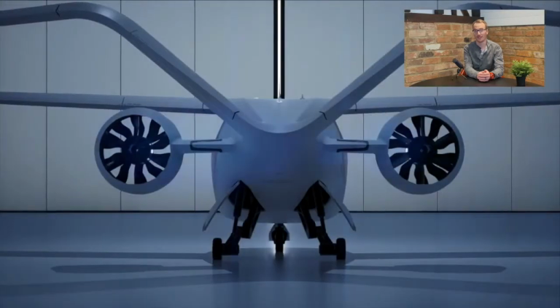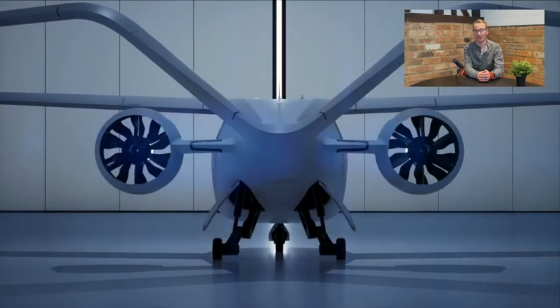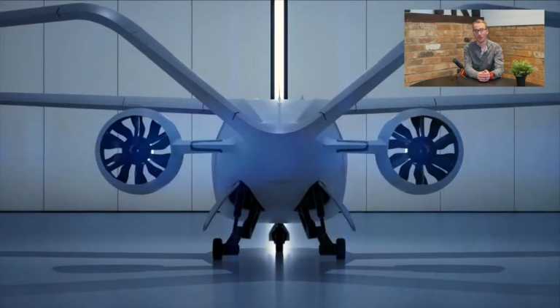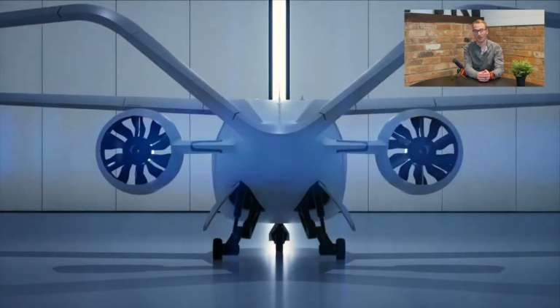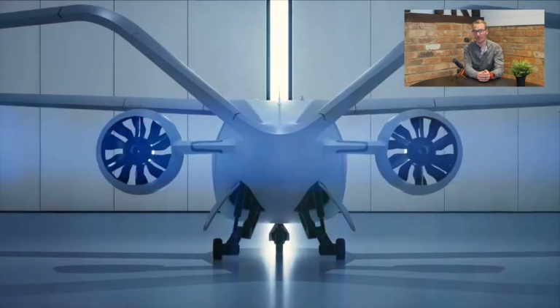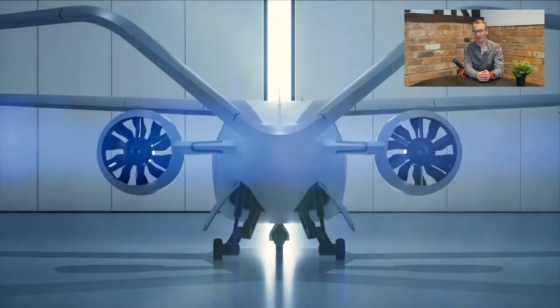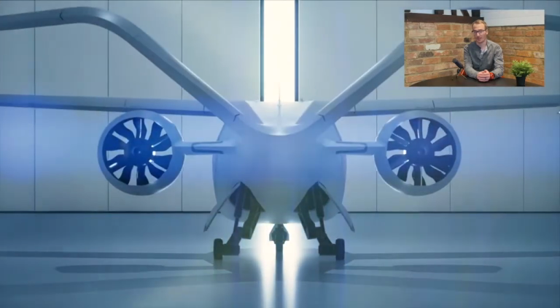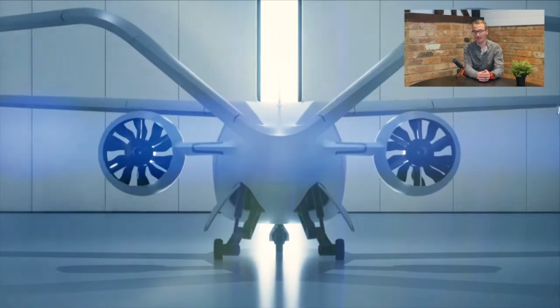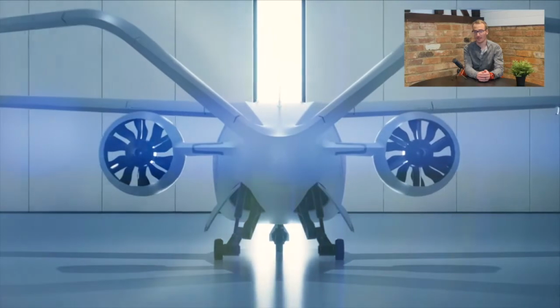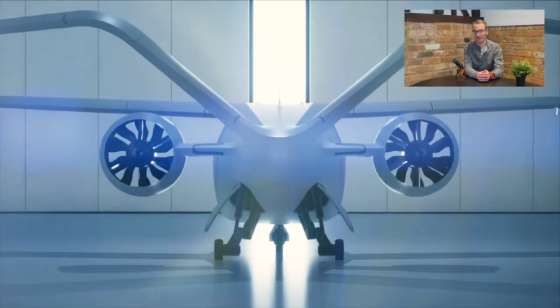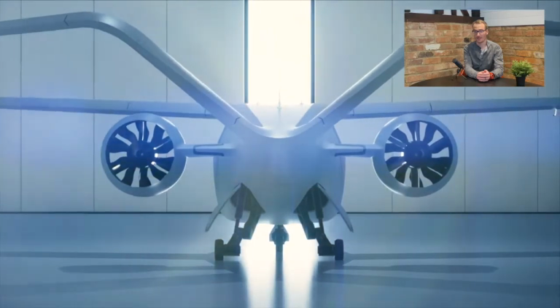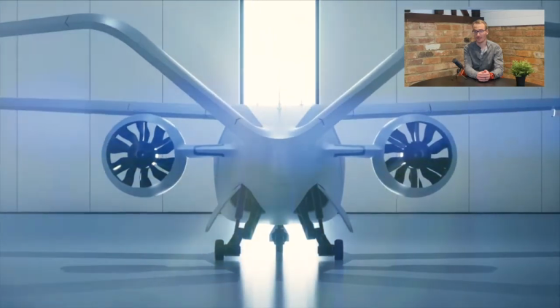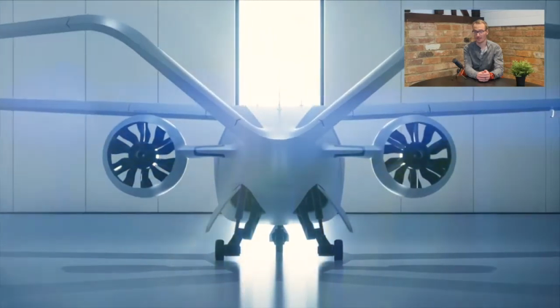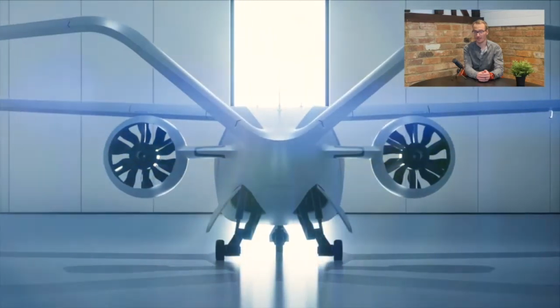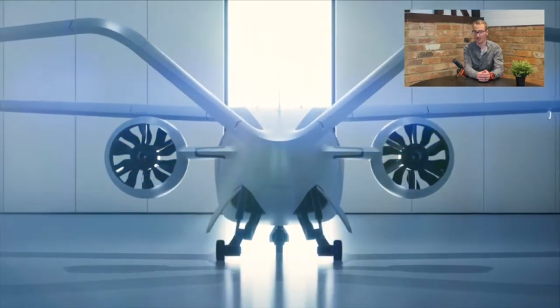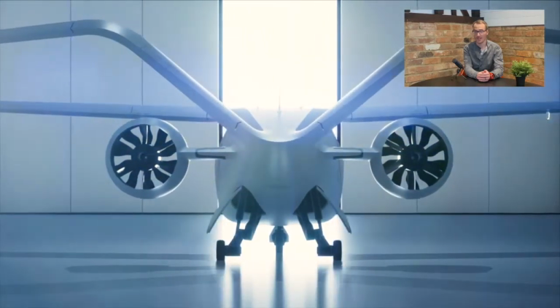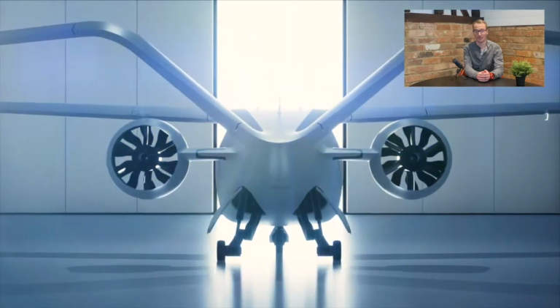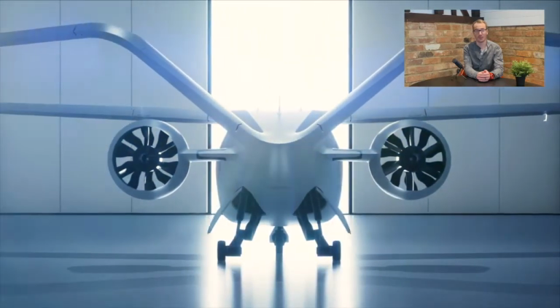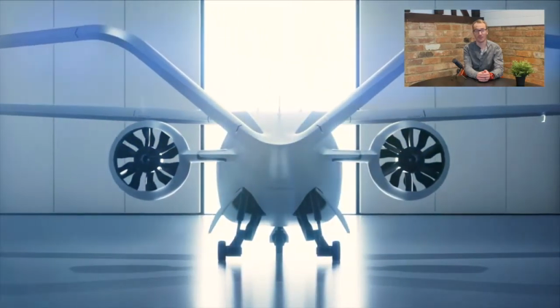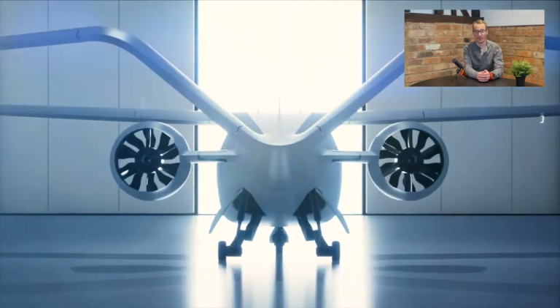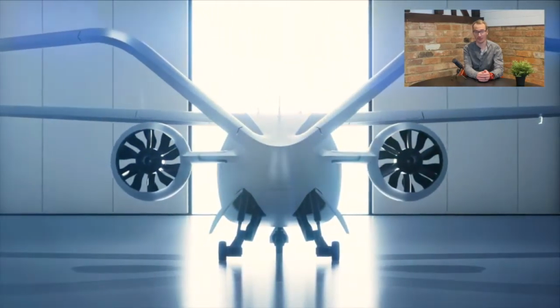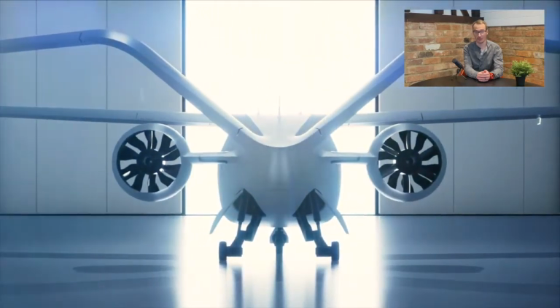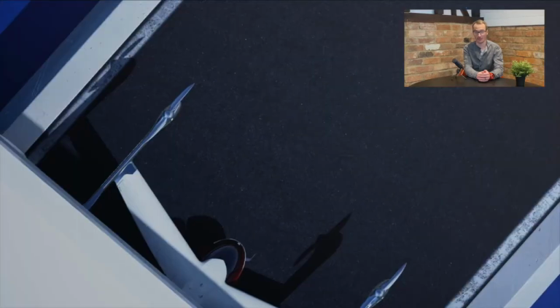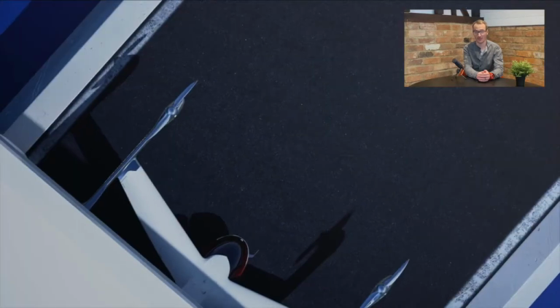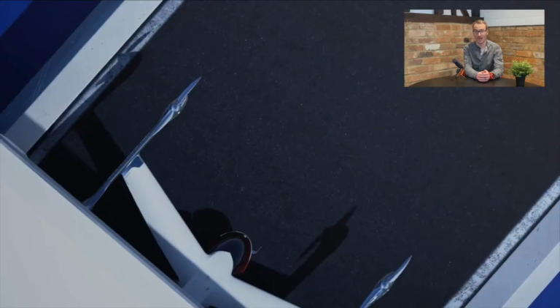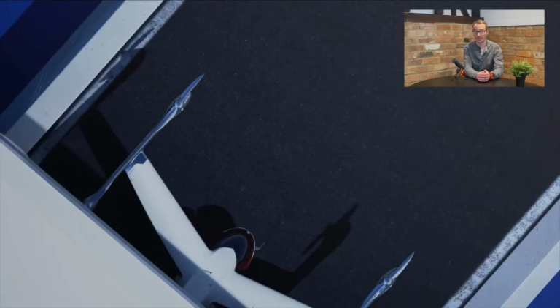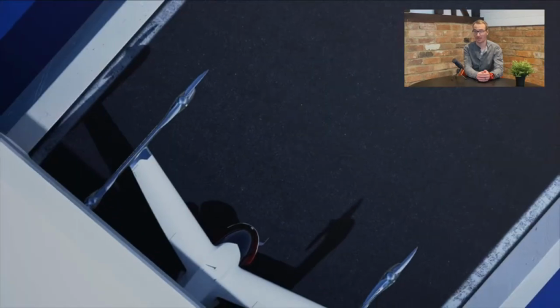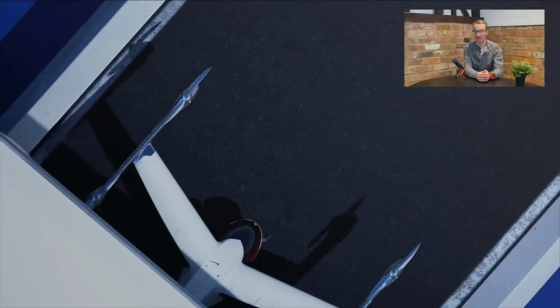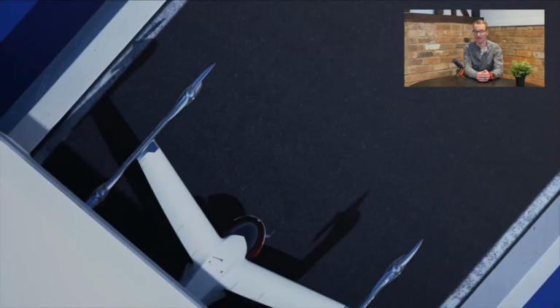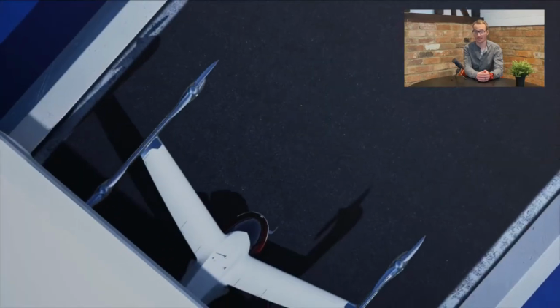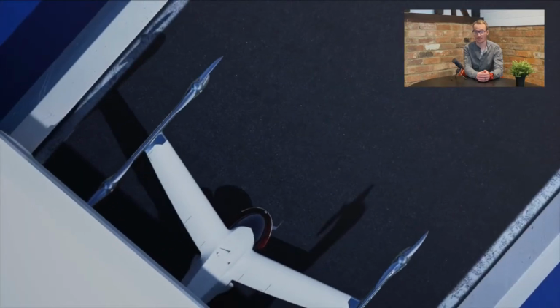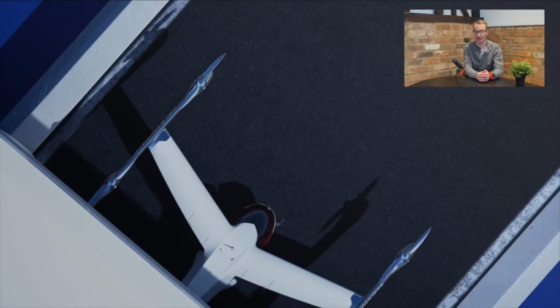While the company's other eVTOL aircraft, the Volocity, has a range of 35km and targets the intercity market,